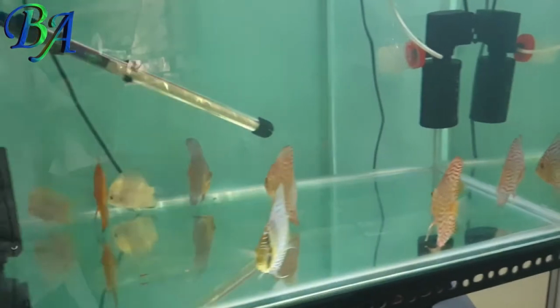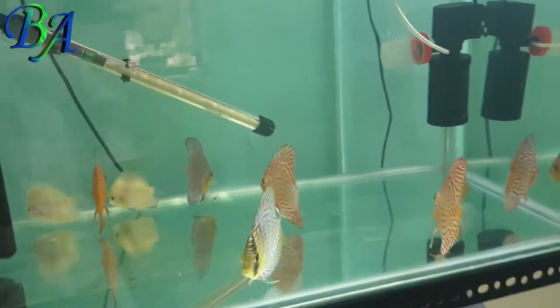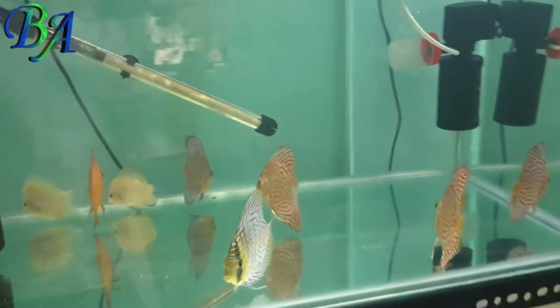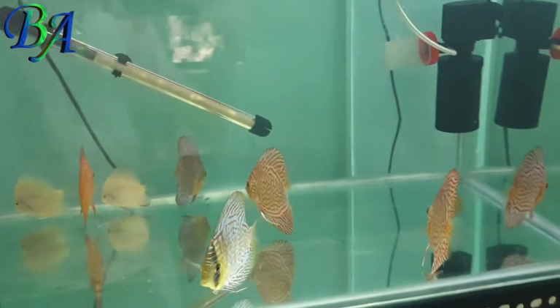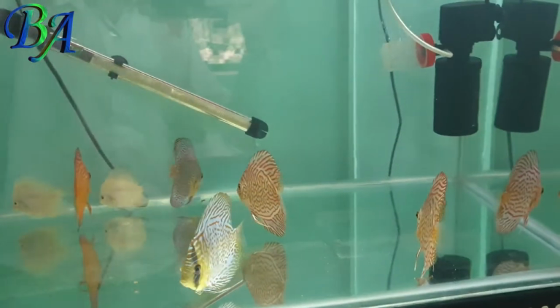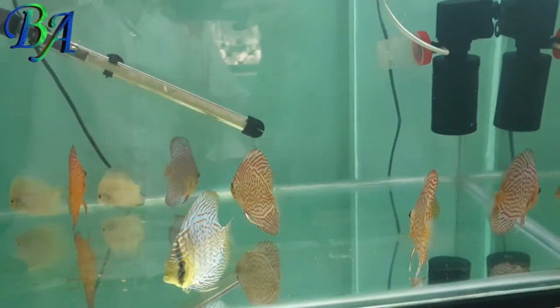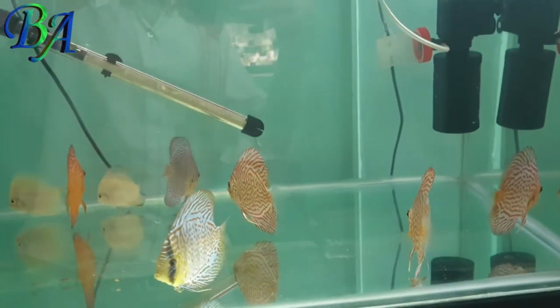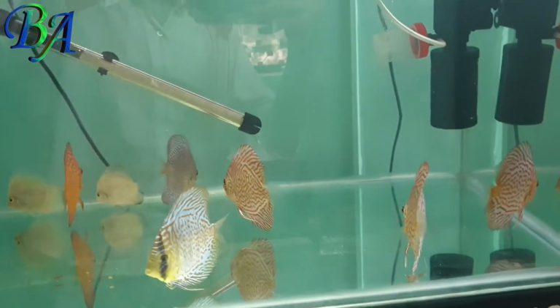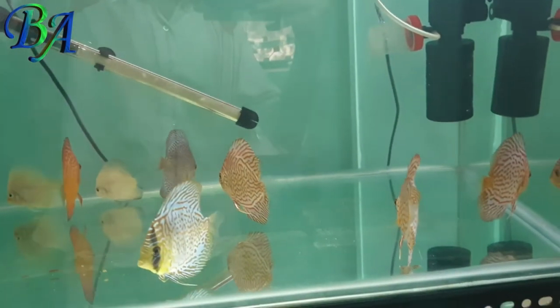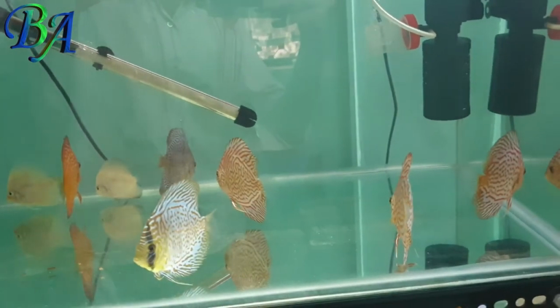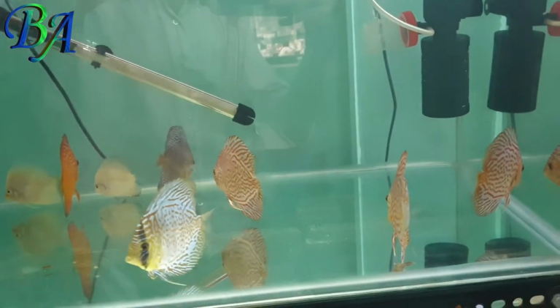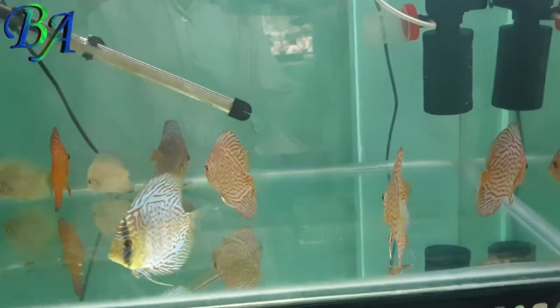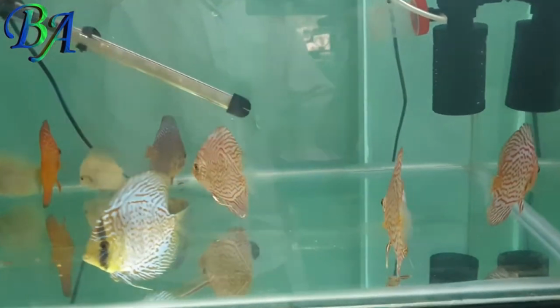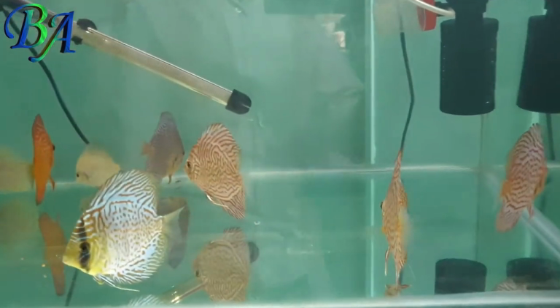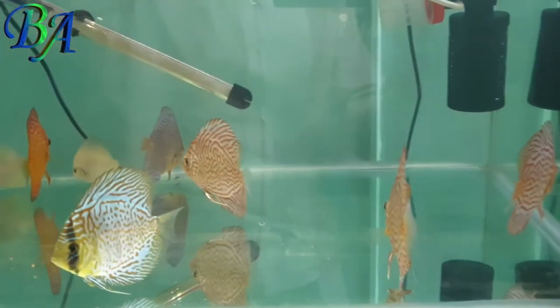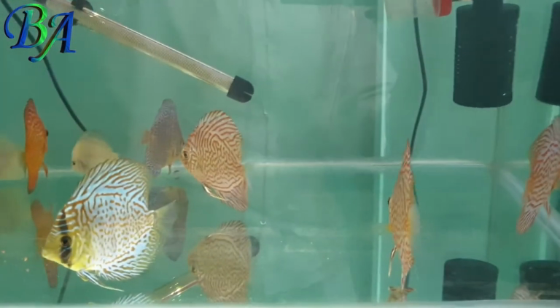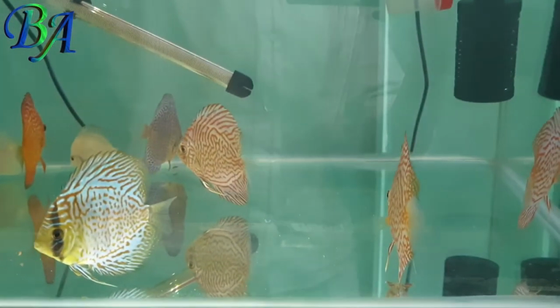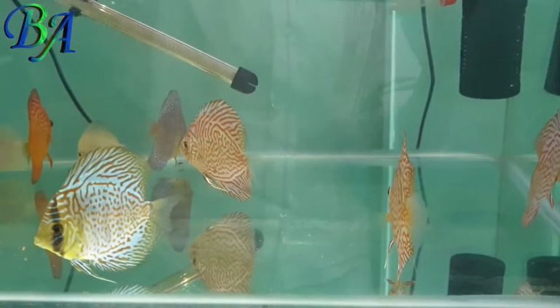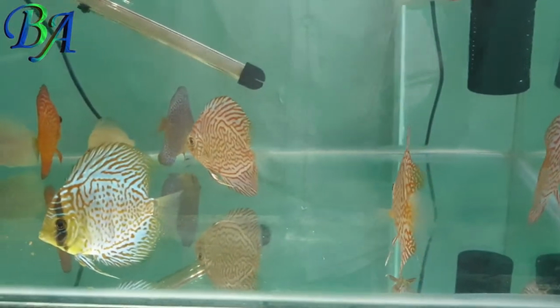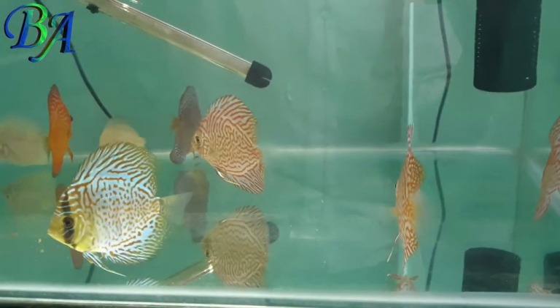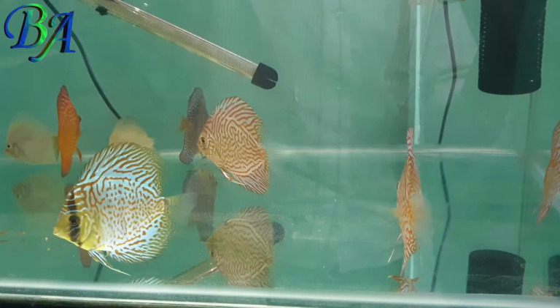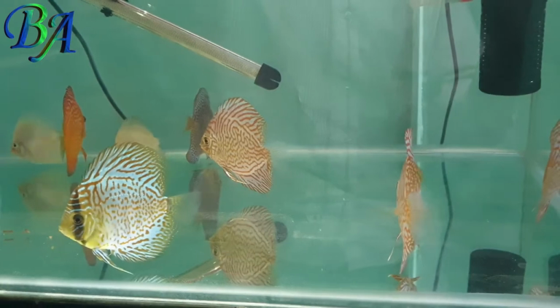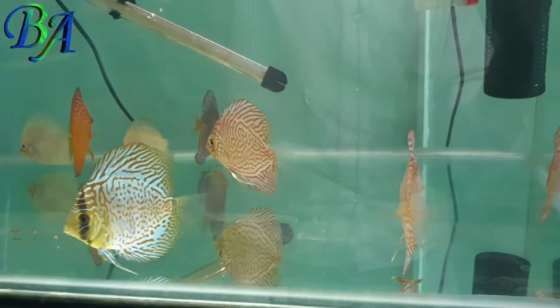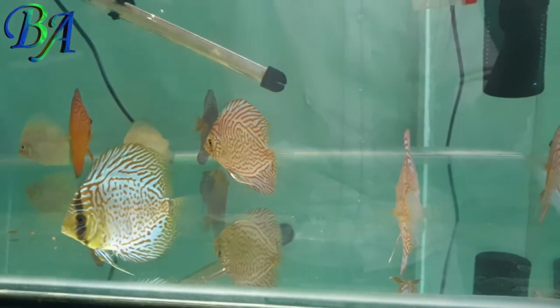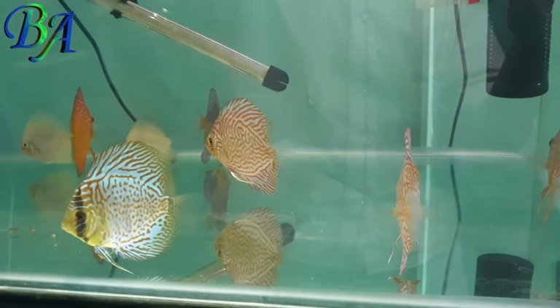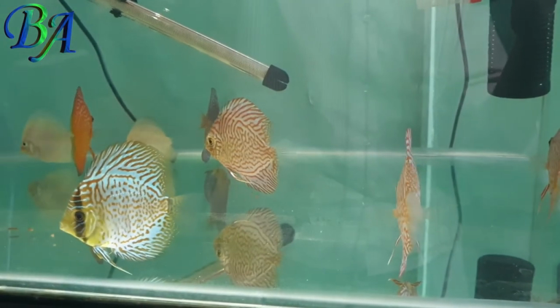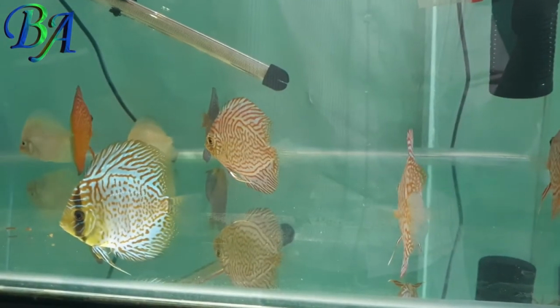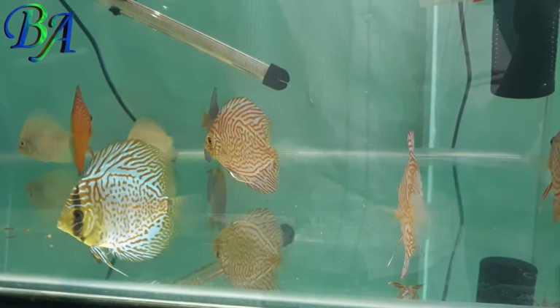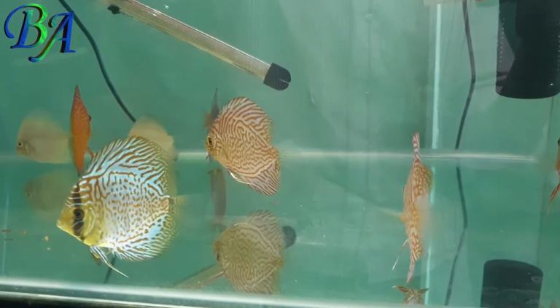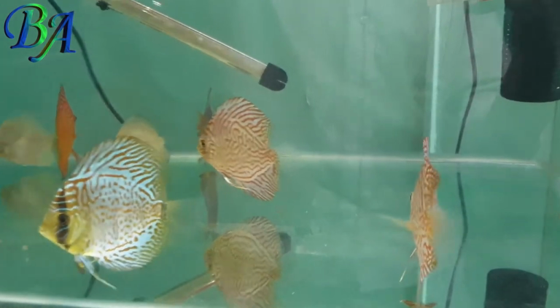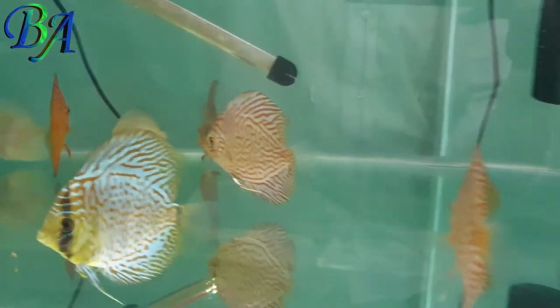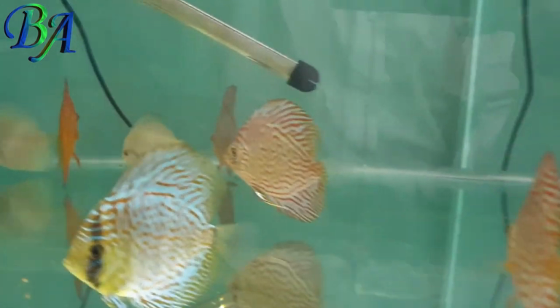This is one of my discus tanks which I had got this year in 2020, along with another same-sized tank, and it houses eight juvenile discus.